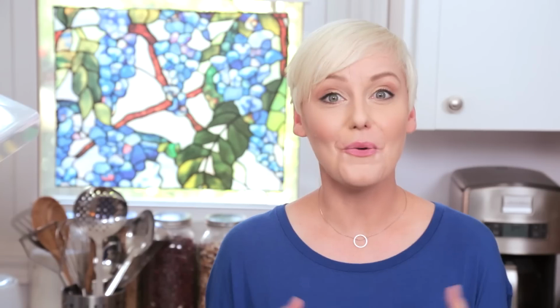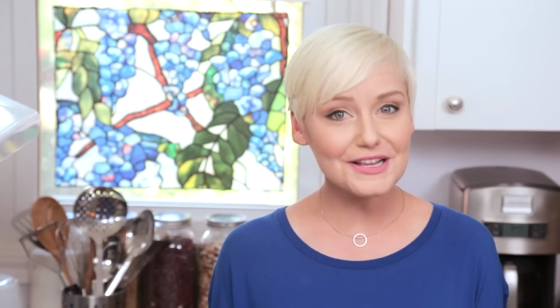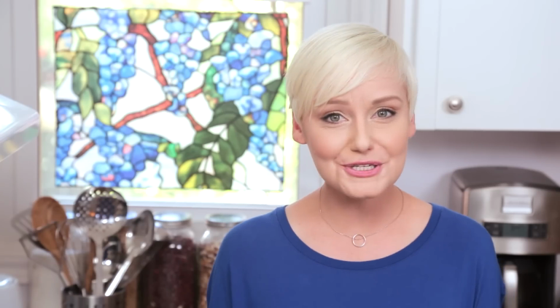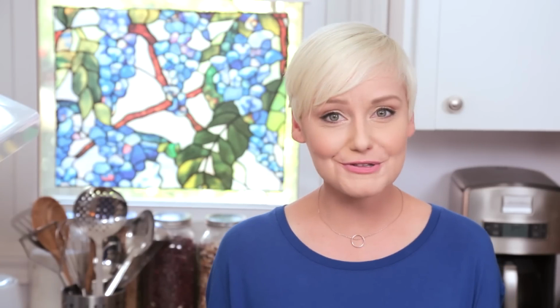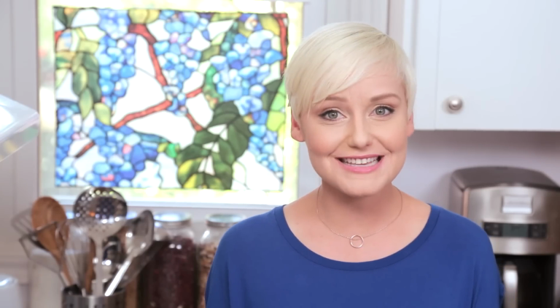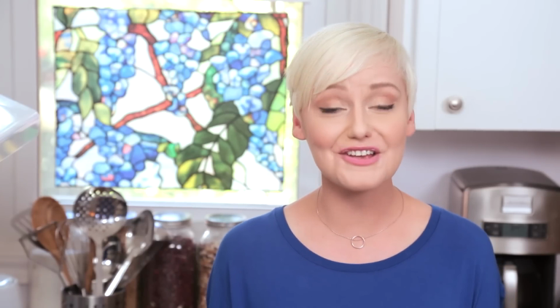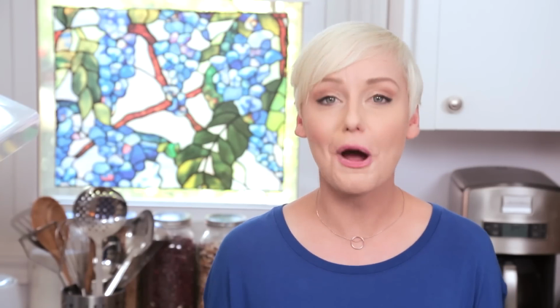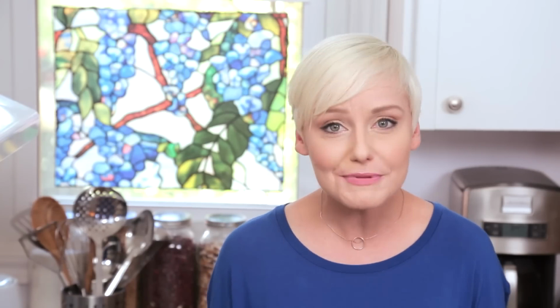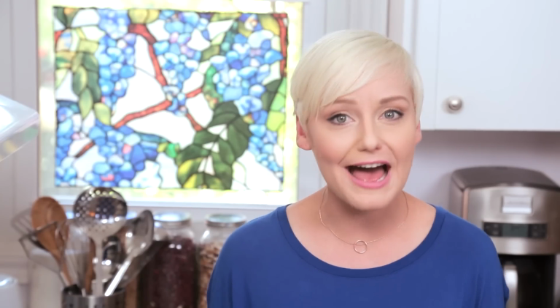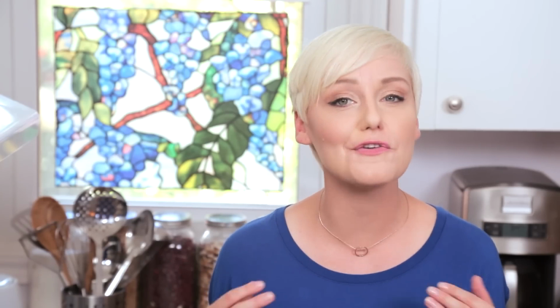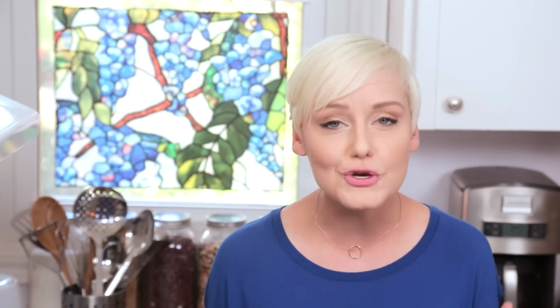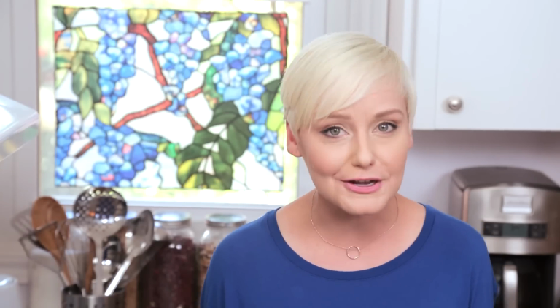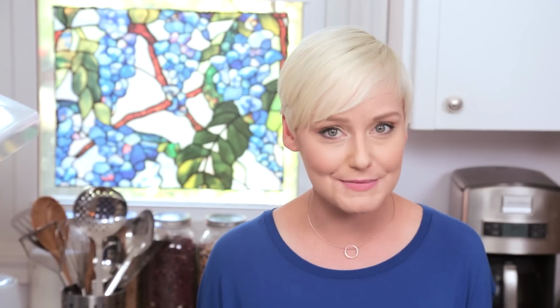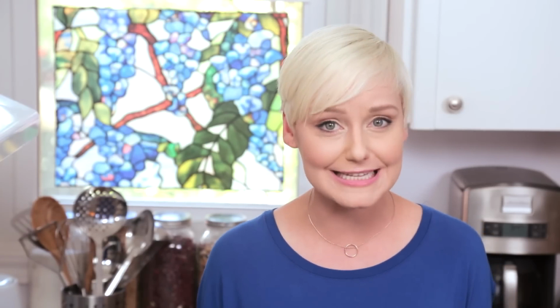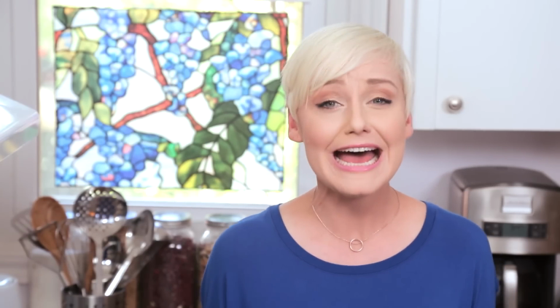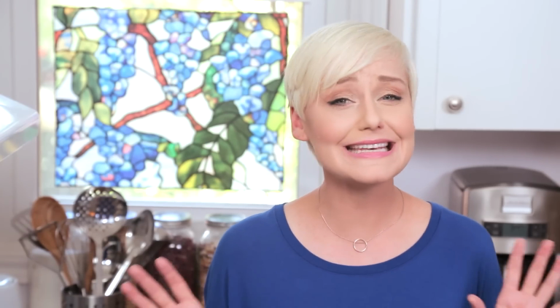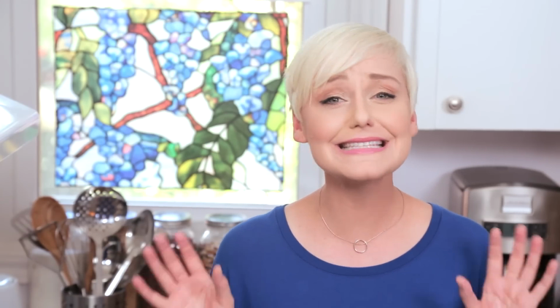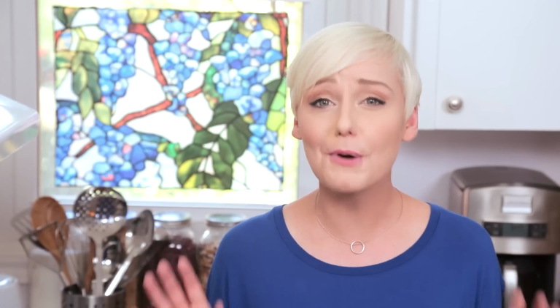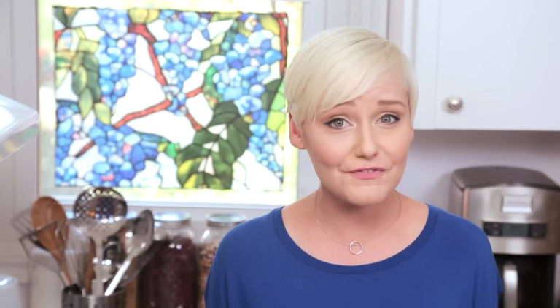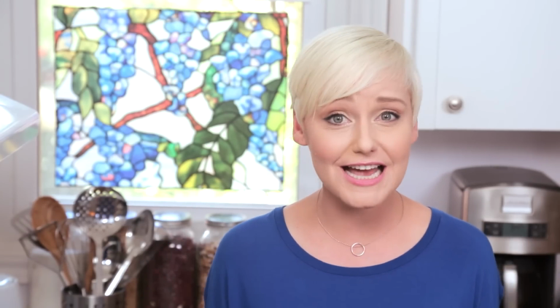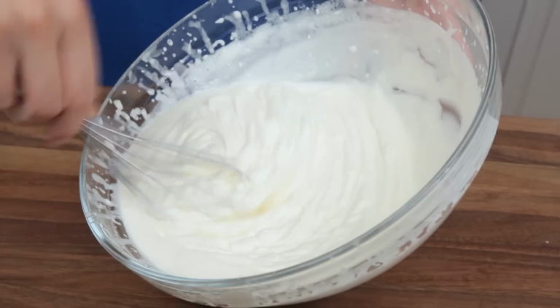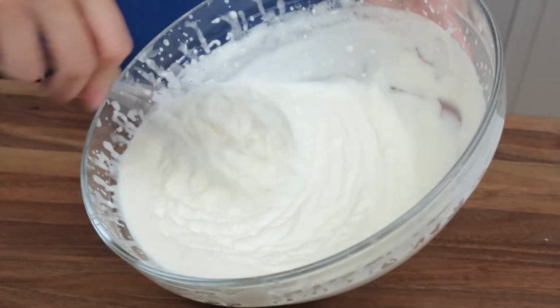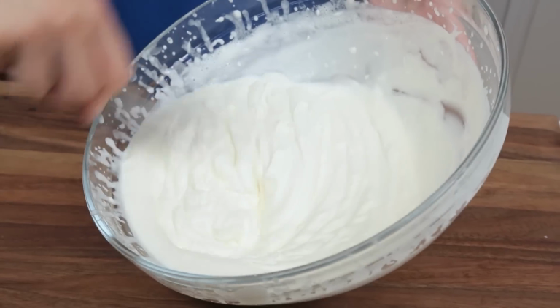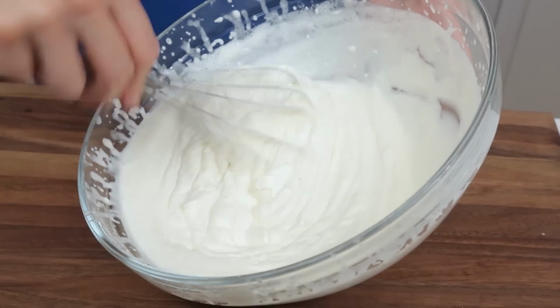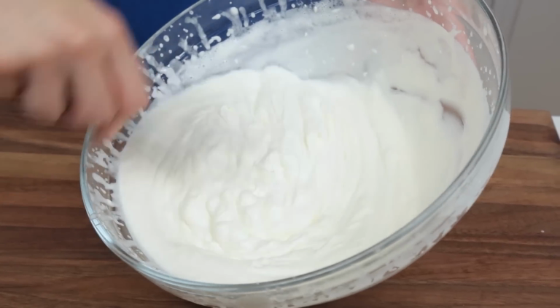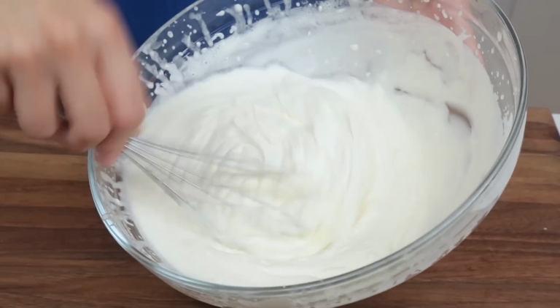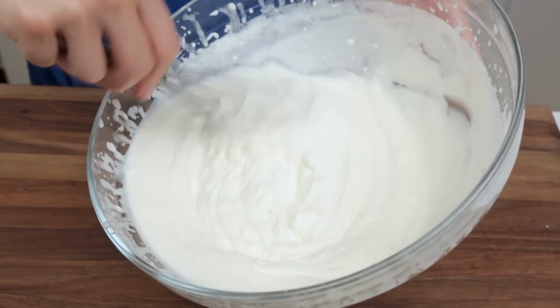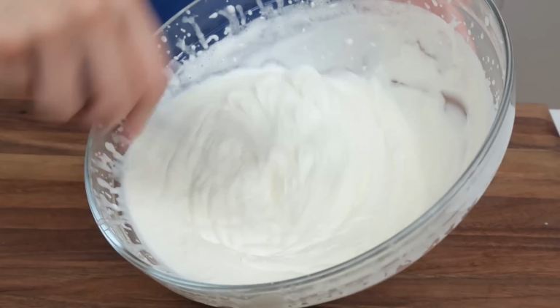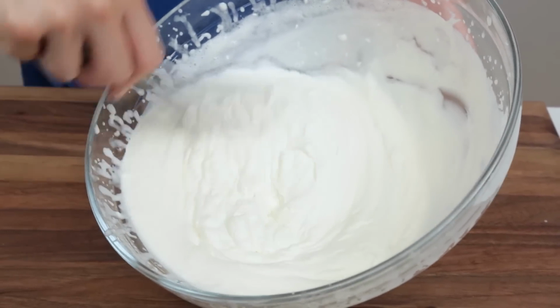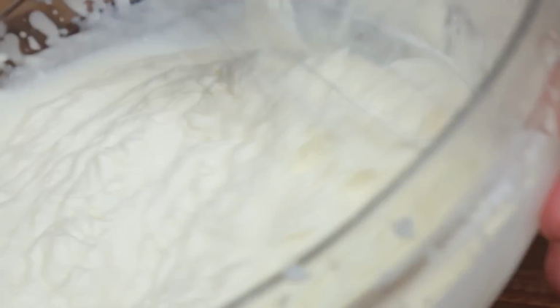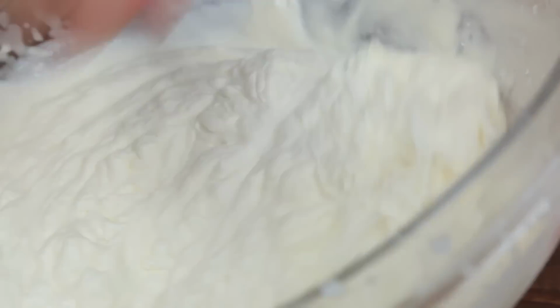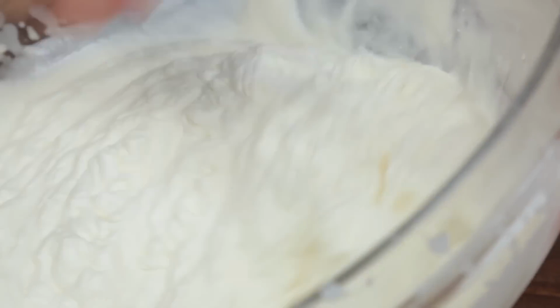Once your sprouts are set, you'll probably have a few extra minutes and this is the perfect time to whip up some homemade whipped cream to serve with dessert.